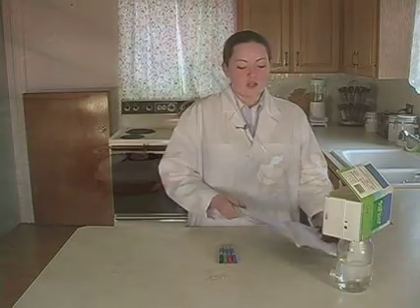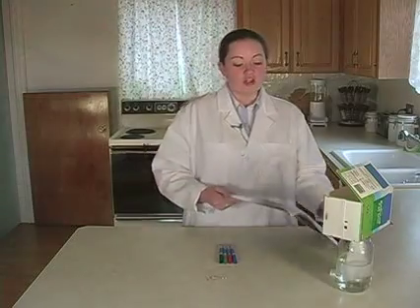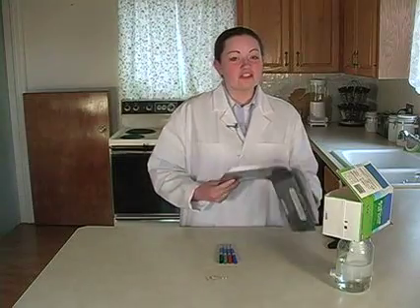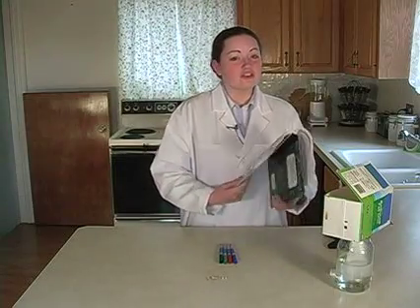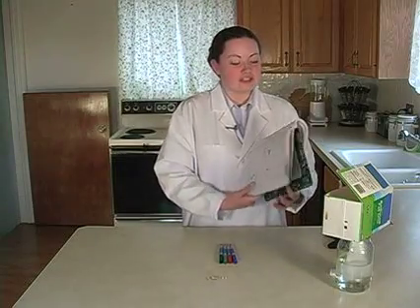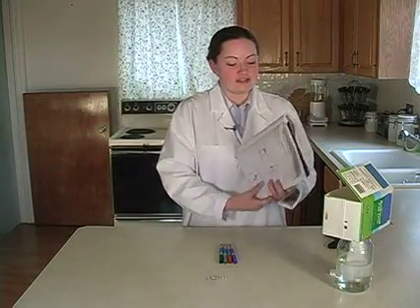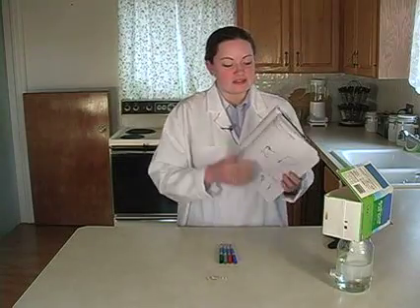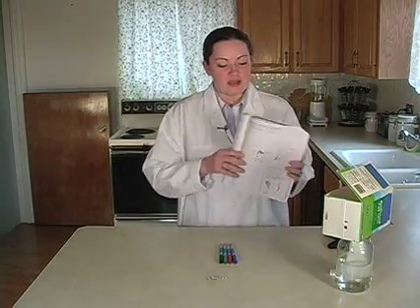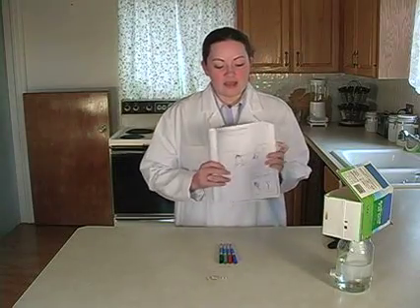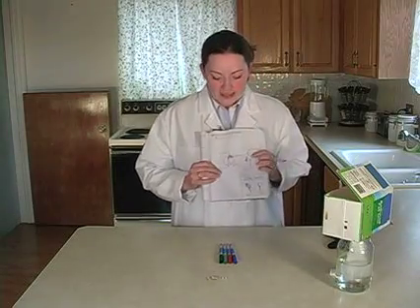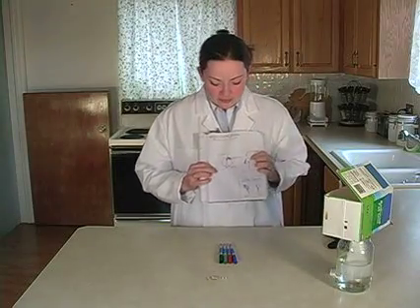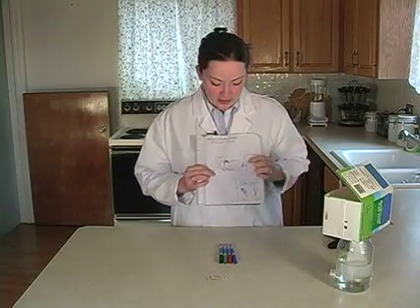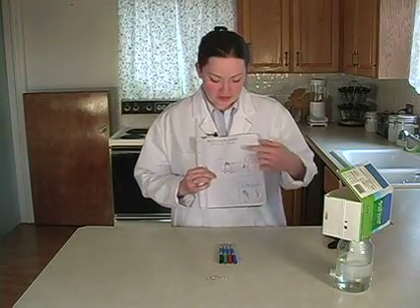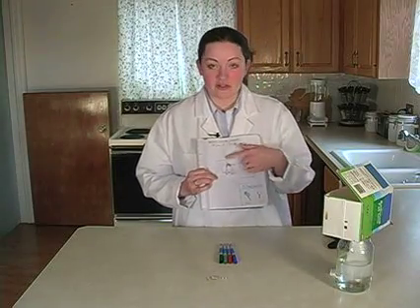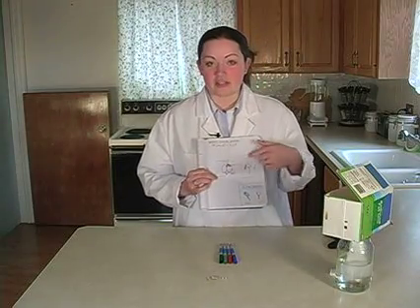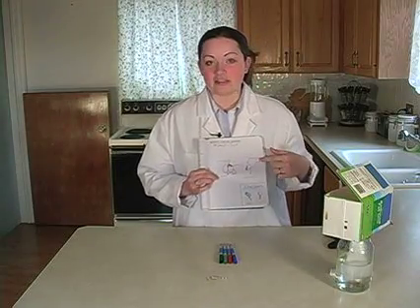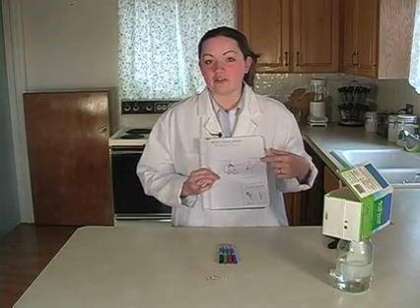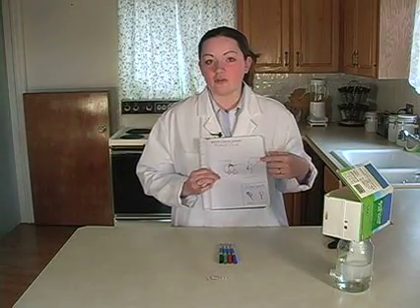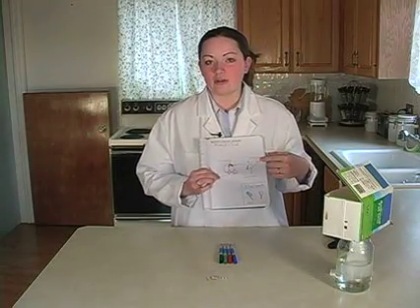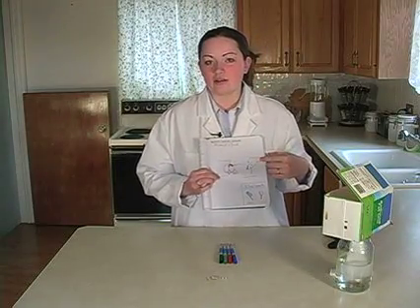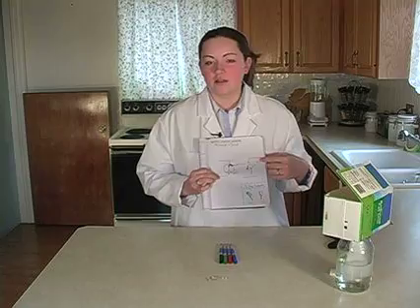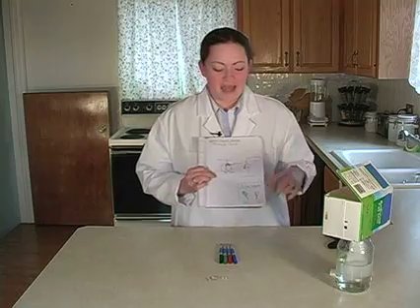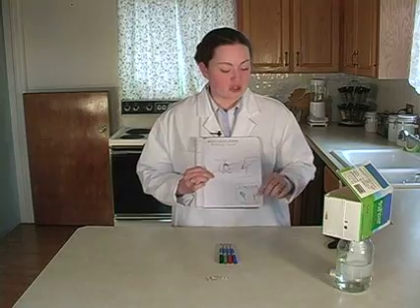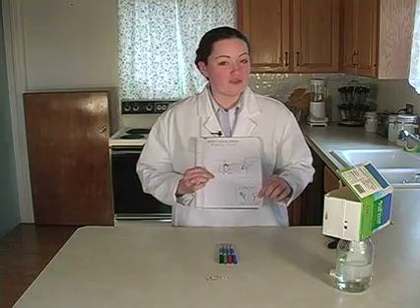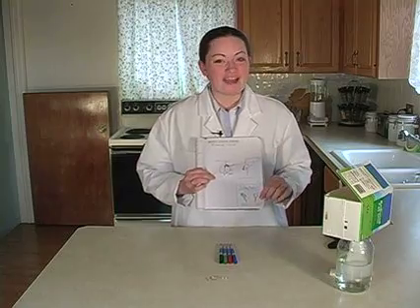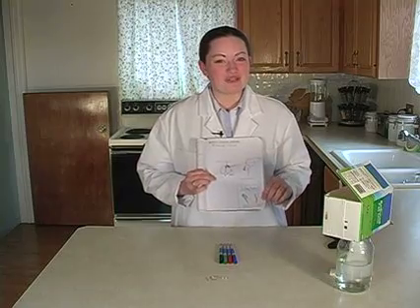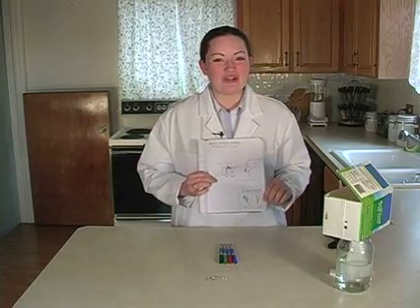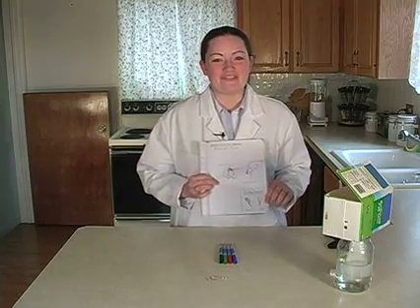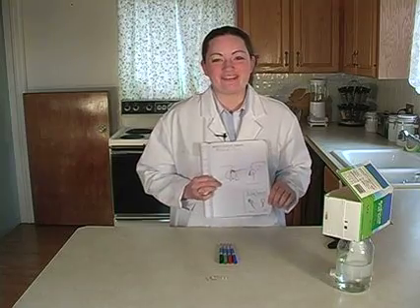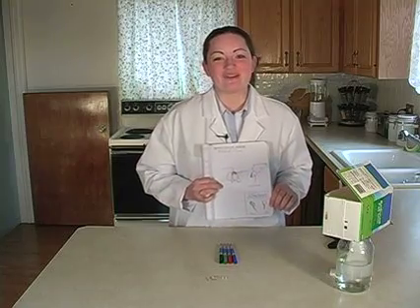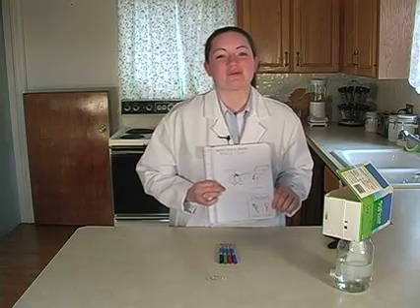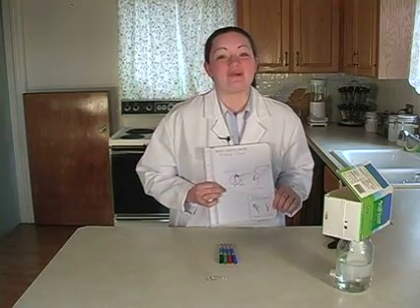Look at your seeds and label the parts in your scientific notebook. And don't forget to draw your five-day-old sprouts.